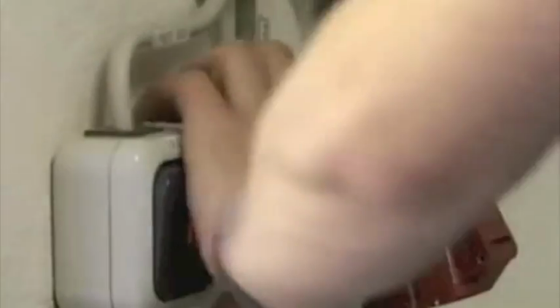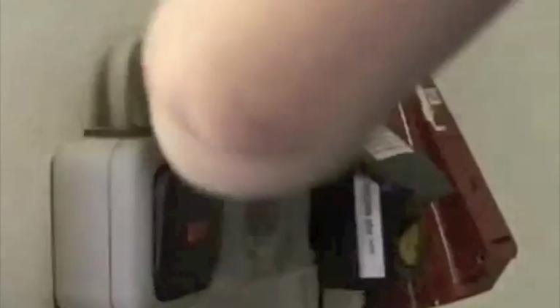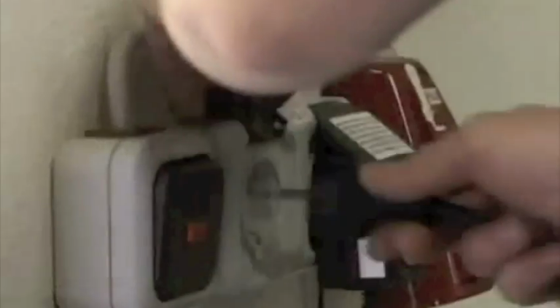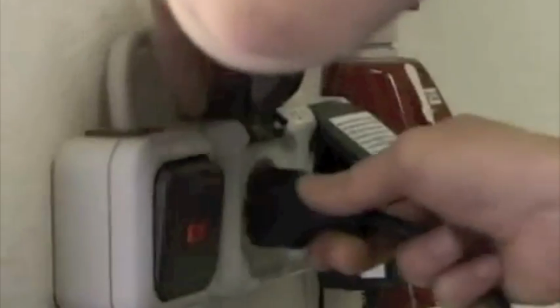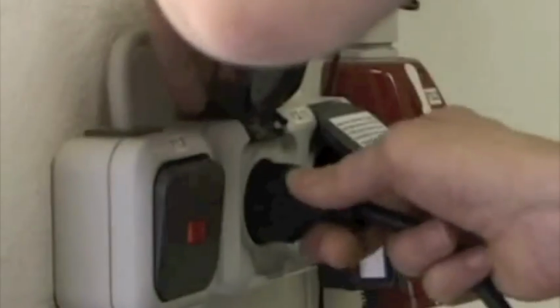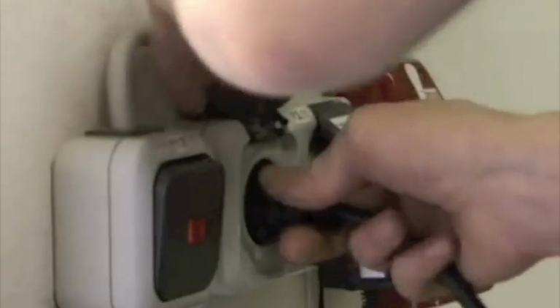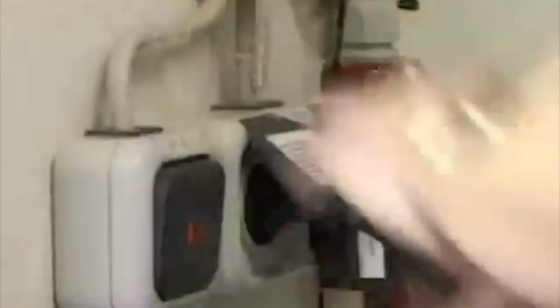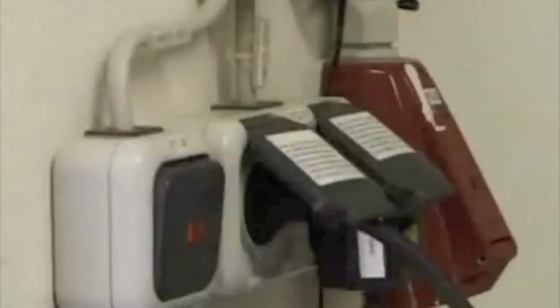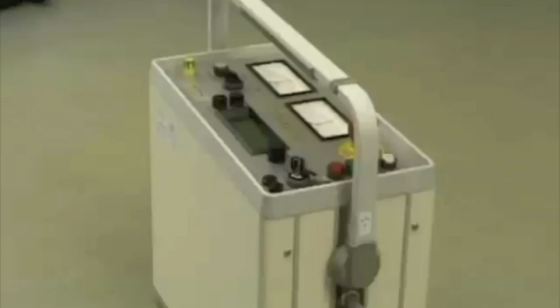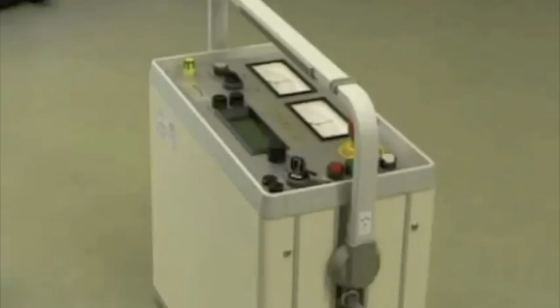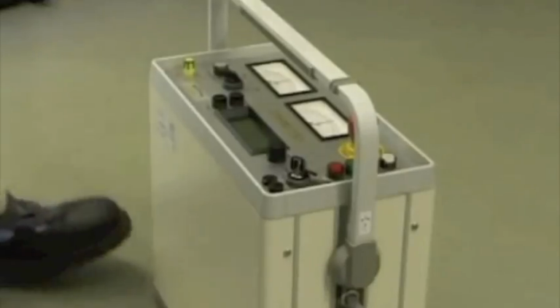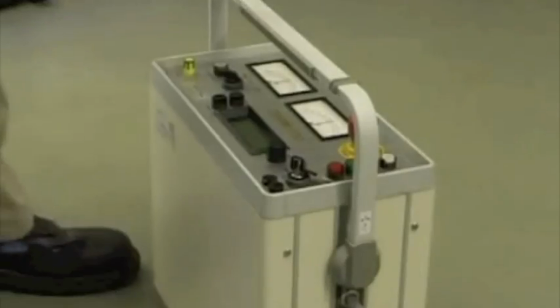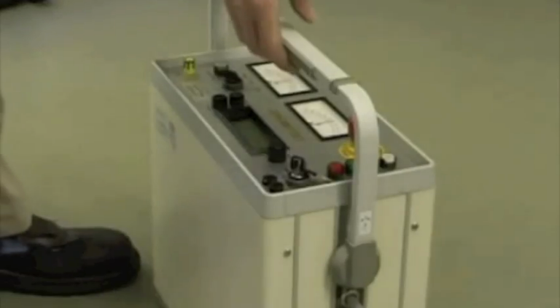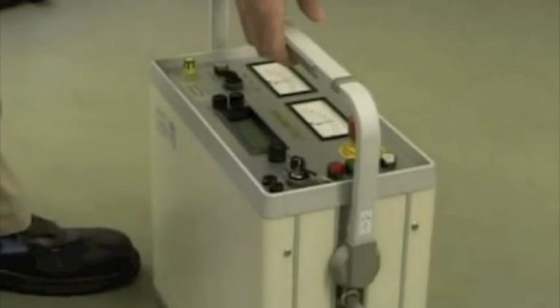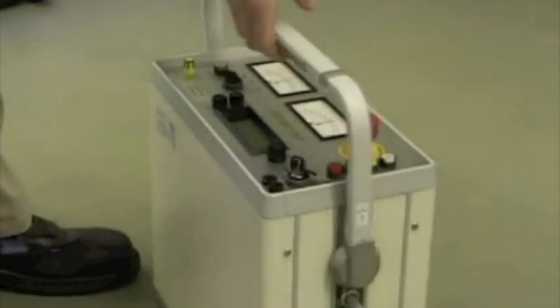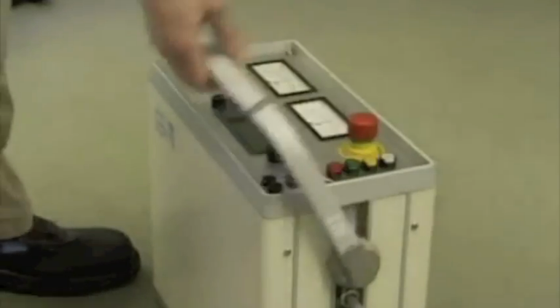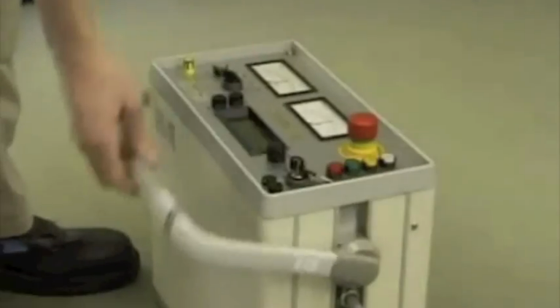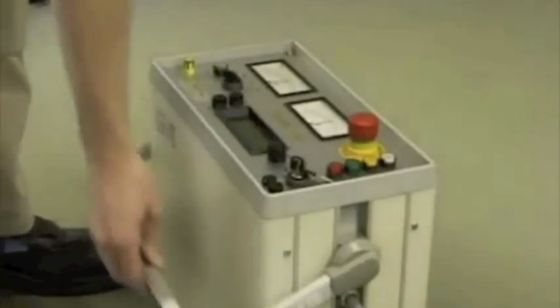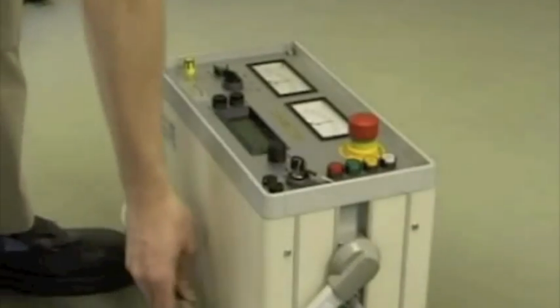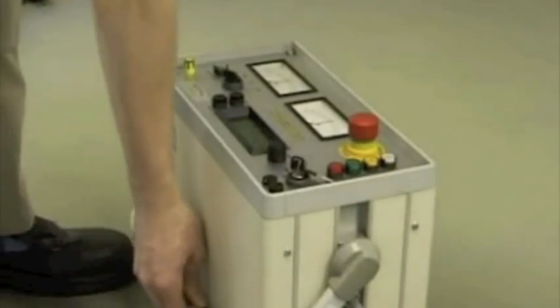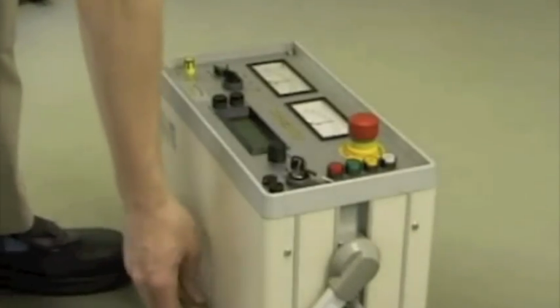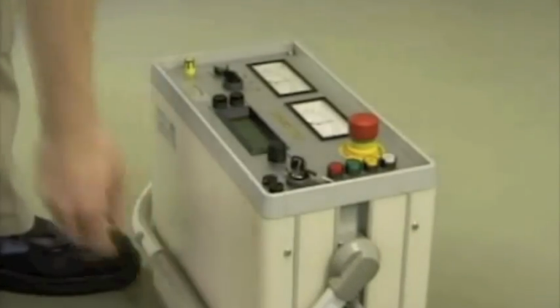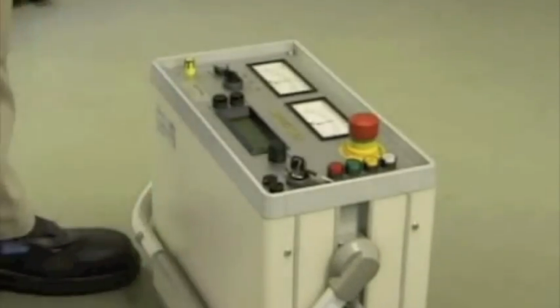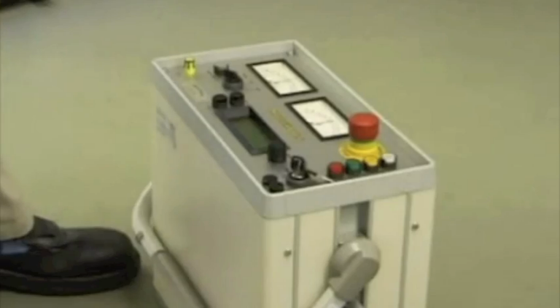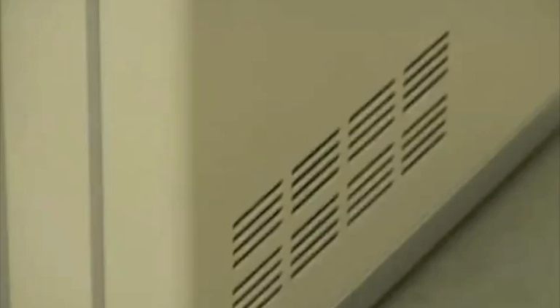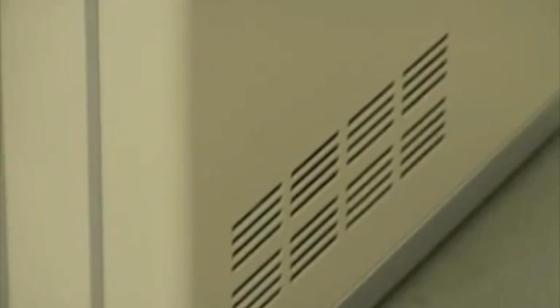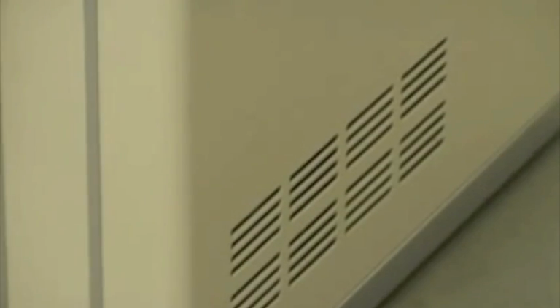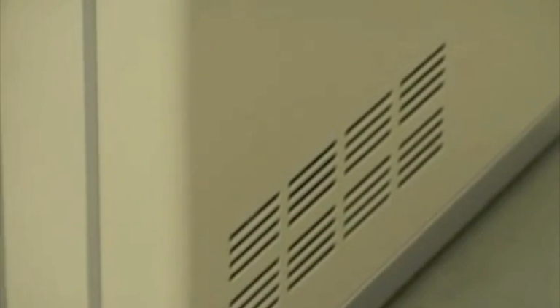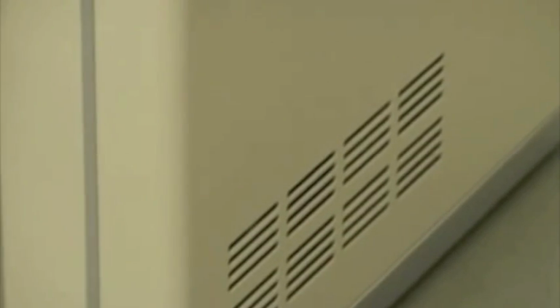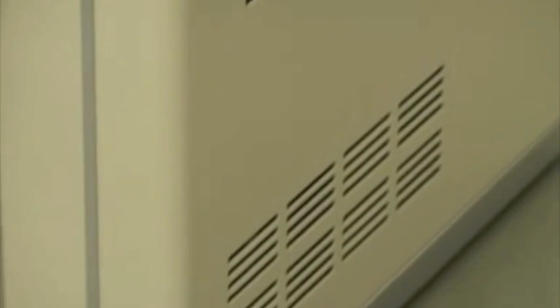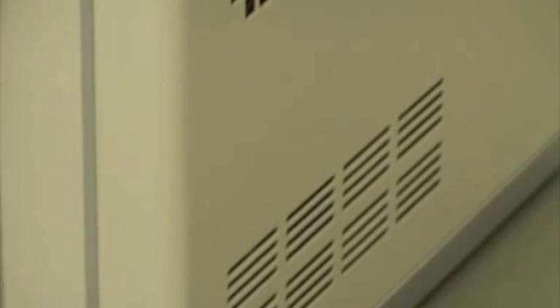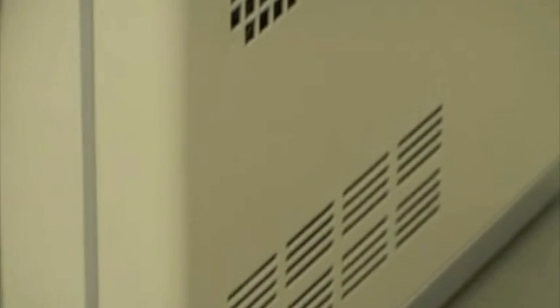The high voltage unit must always be set up in a vertical position and it must be secured against accidental contact during operation.